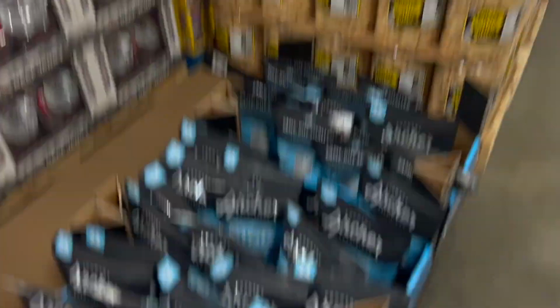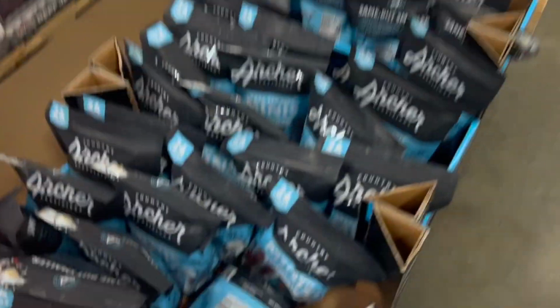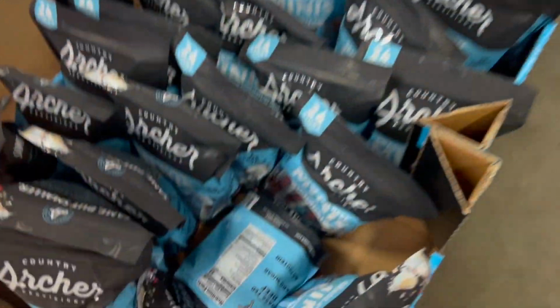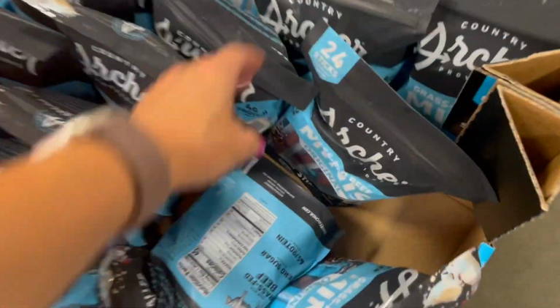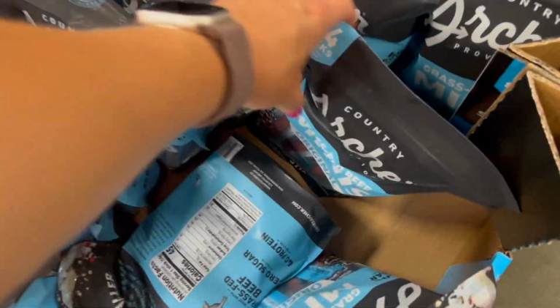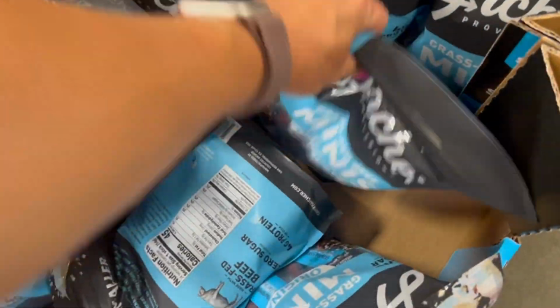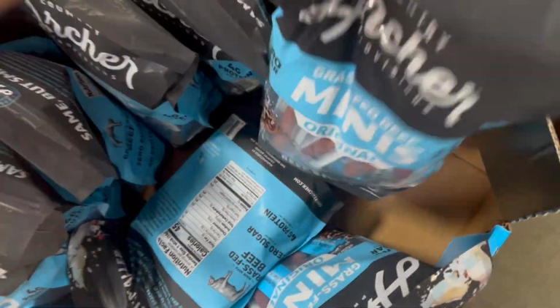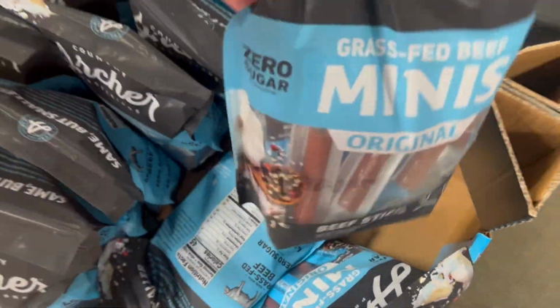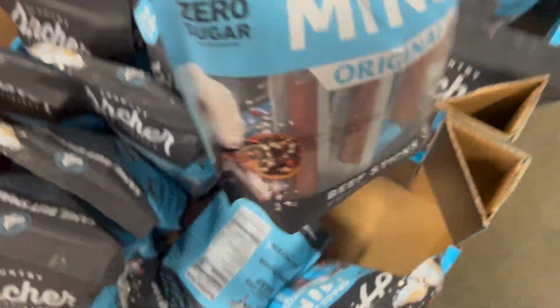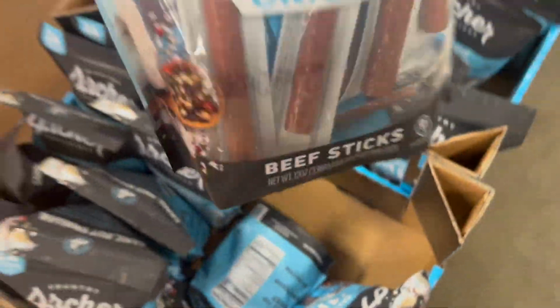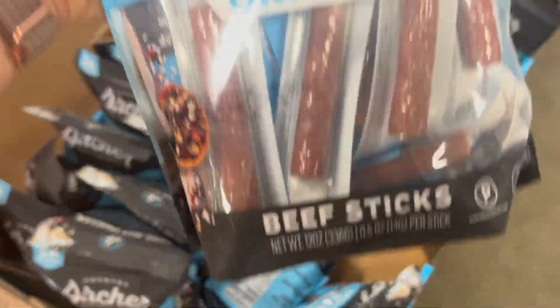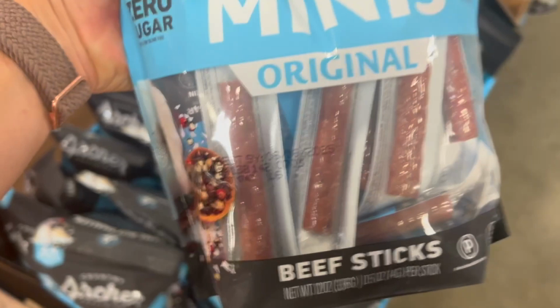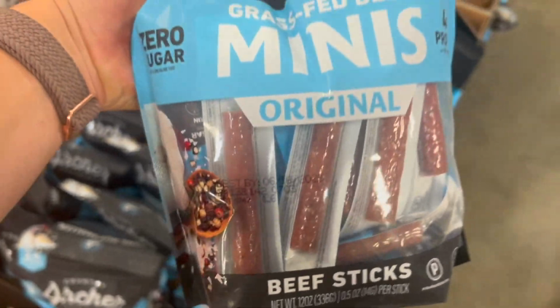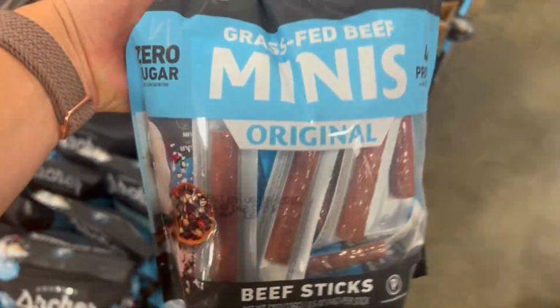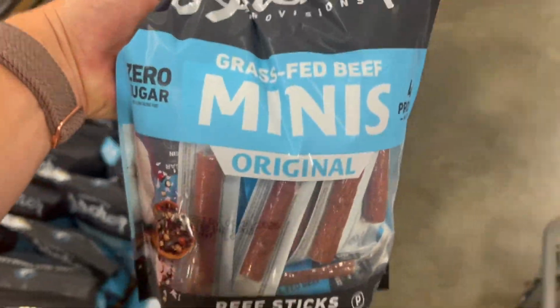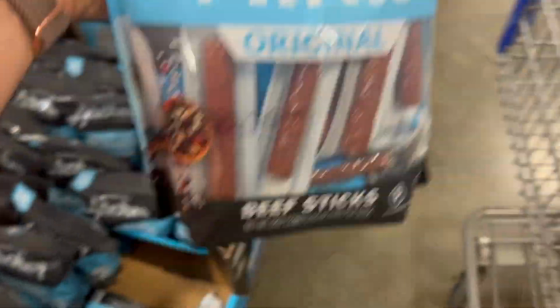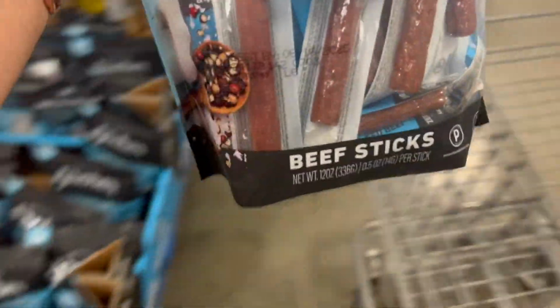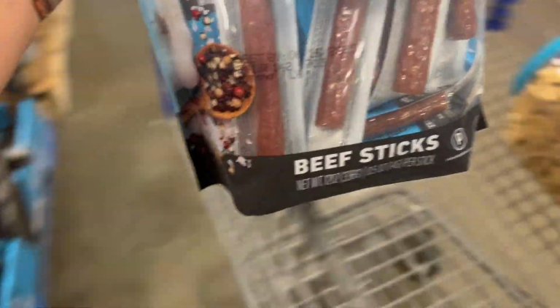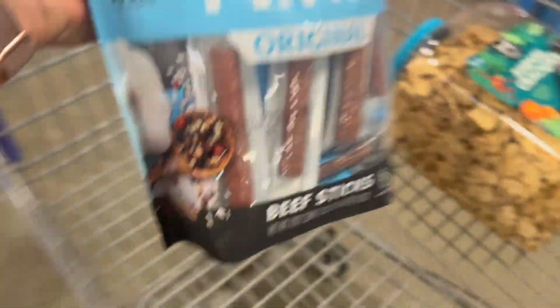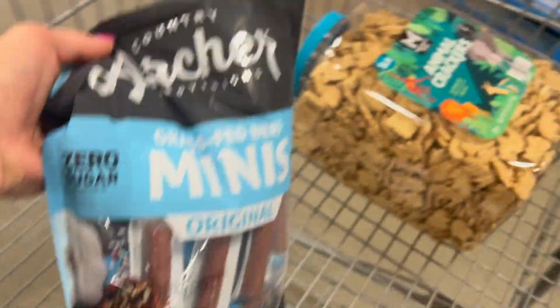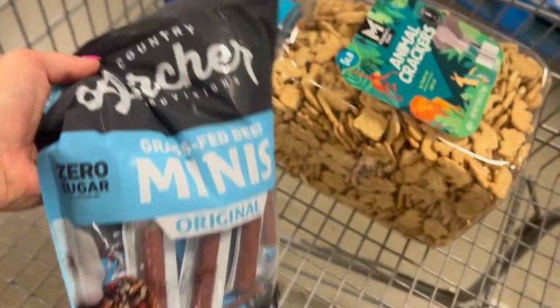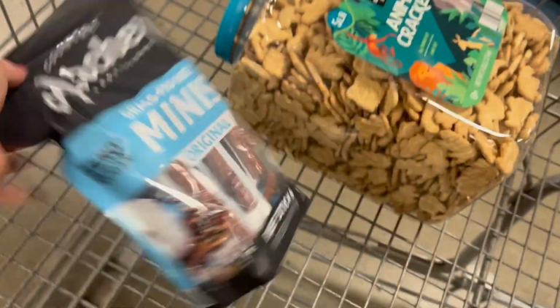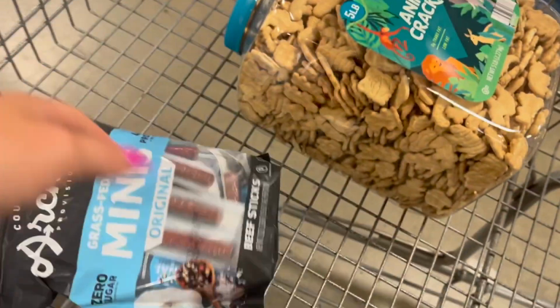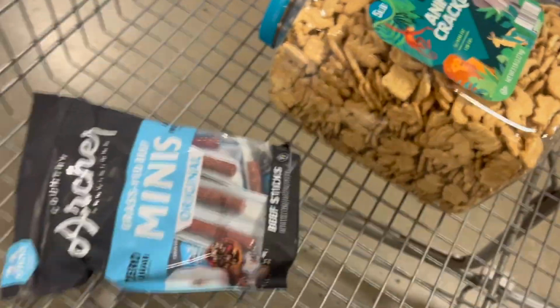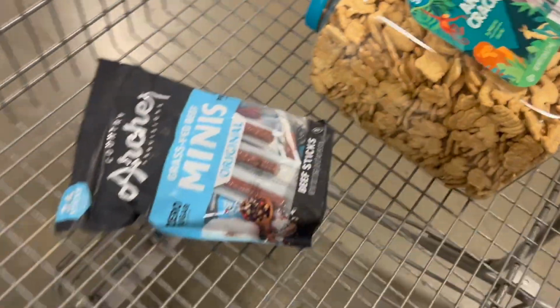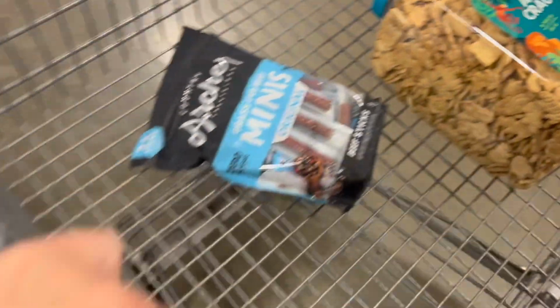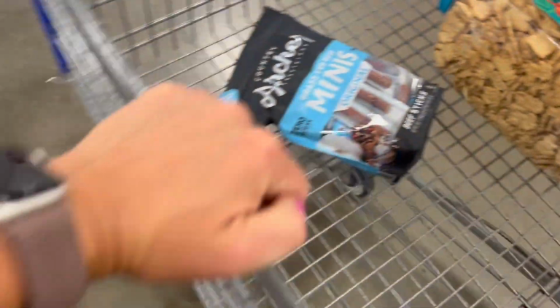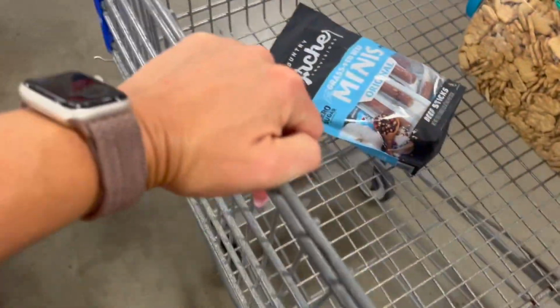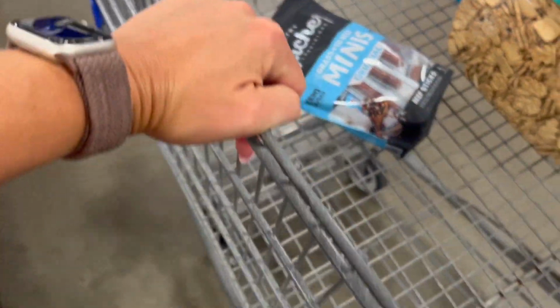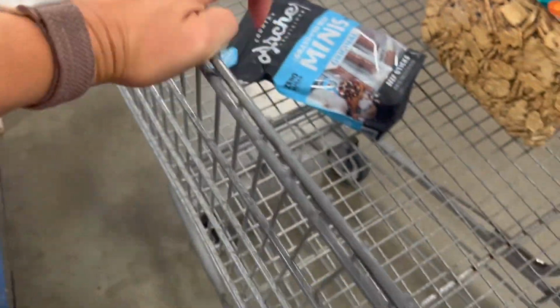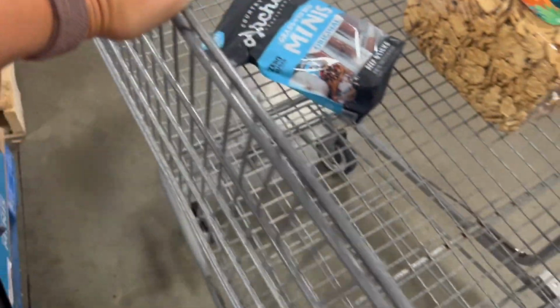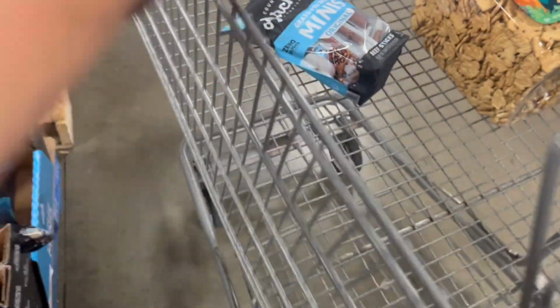The next money-saving thing: if you want healthy snacks, you've got to go to Sam's Club or Costco. That helps you buy in bulk and save money.